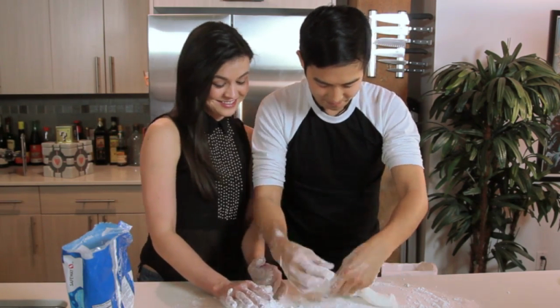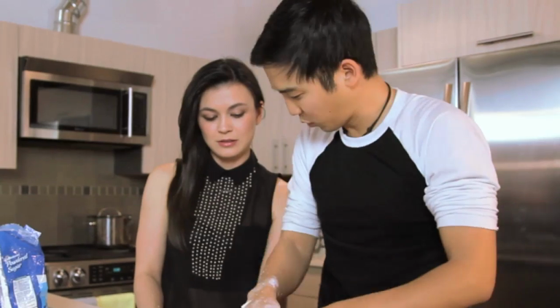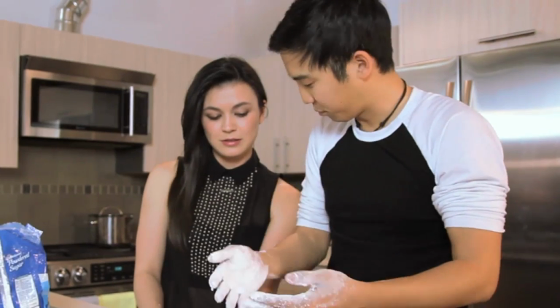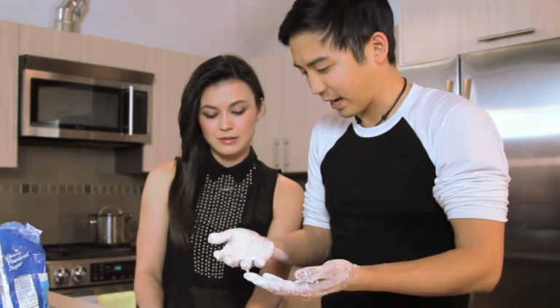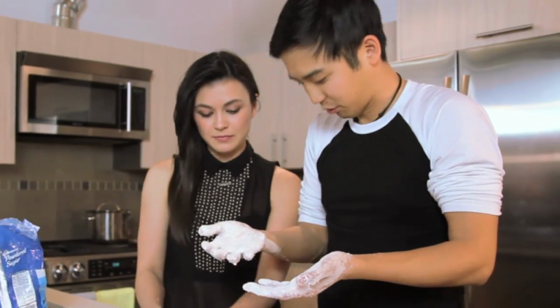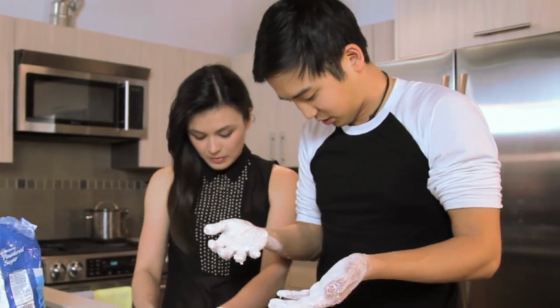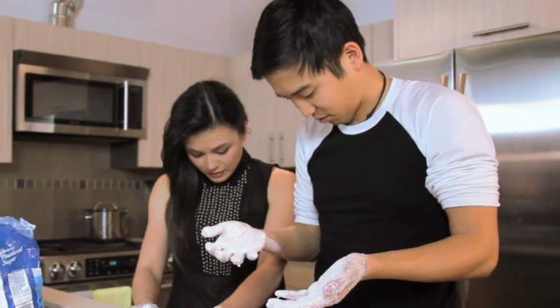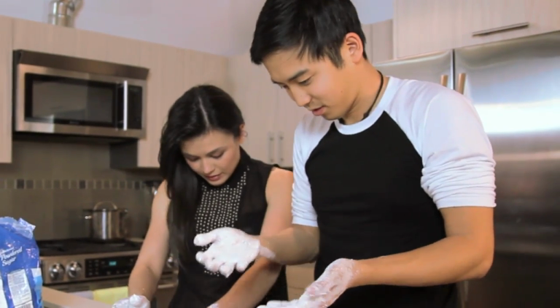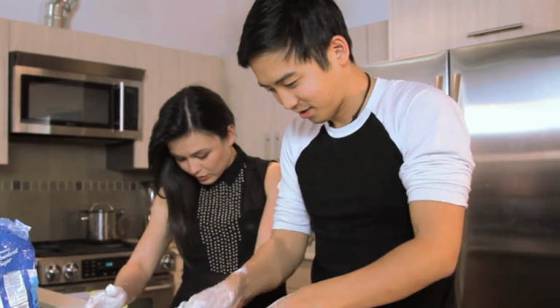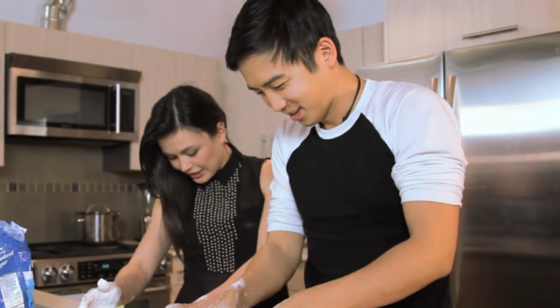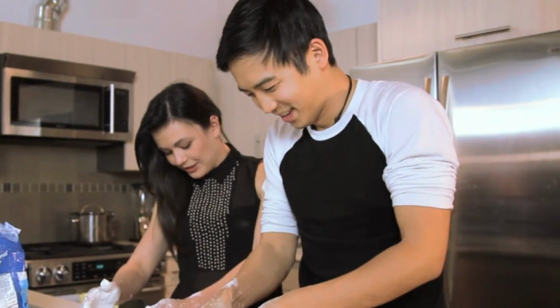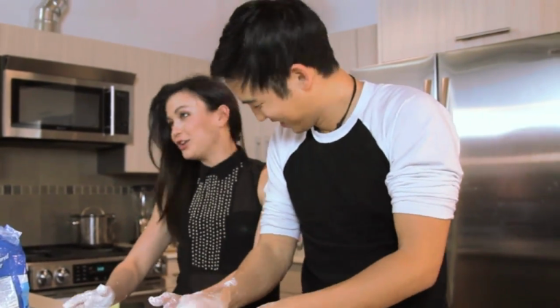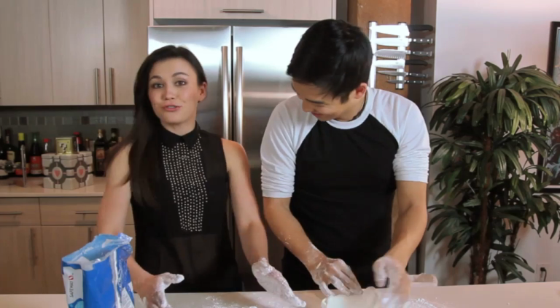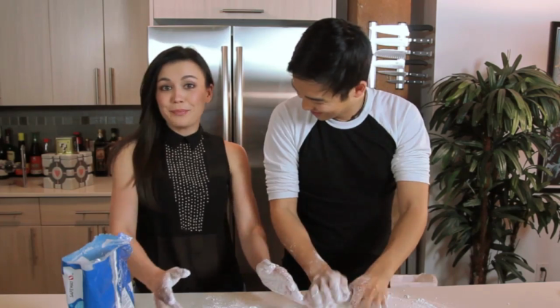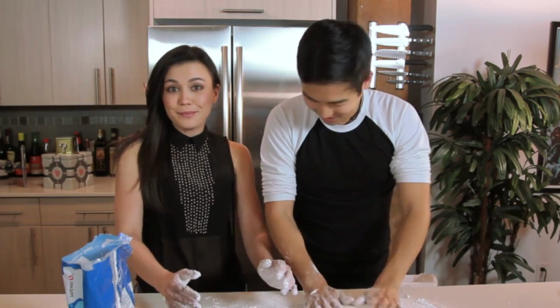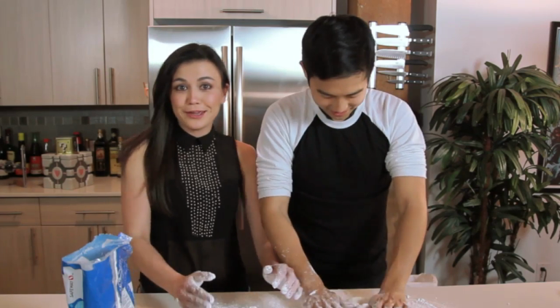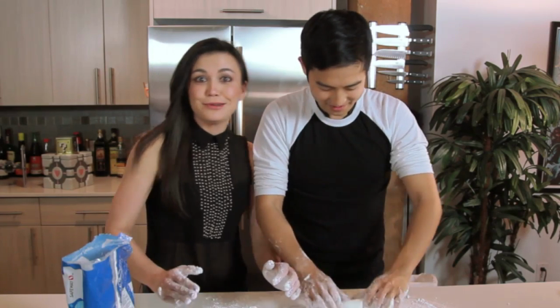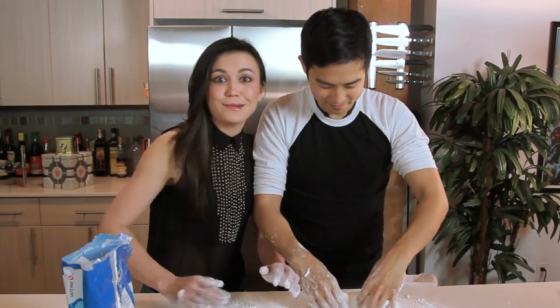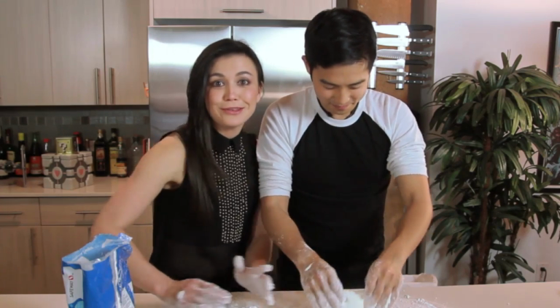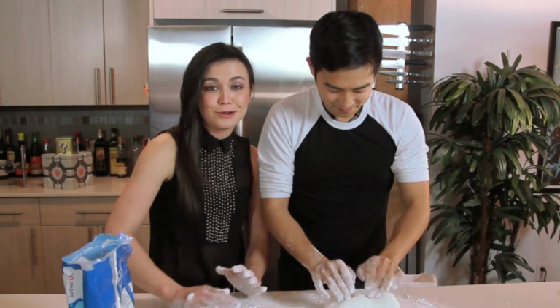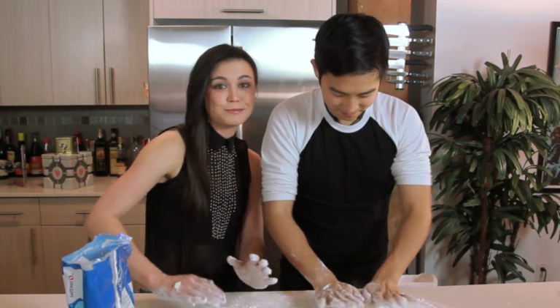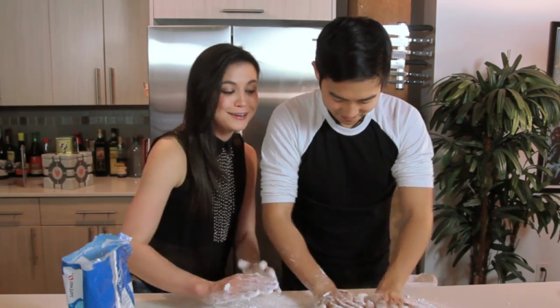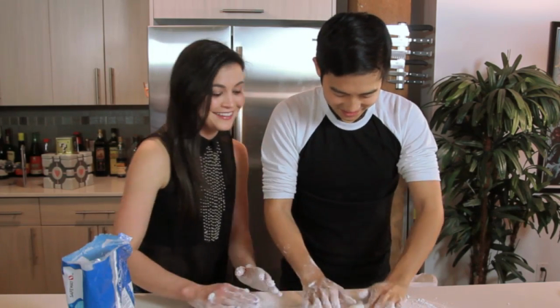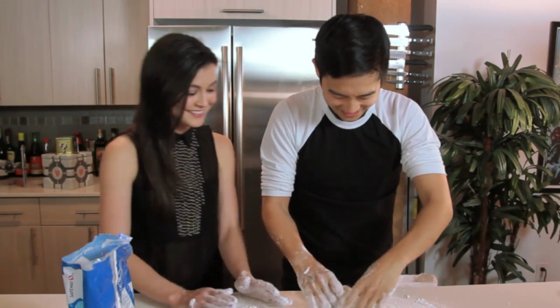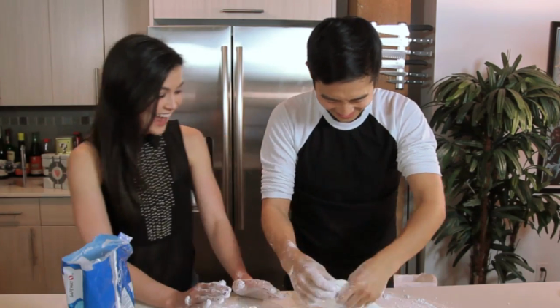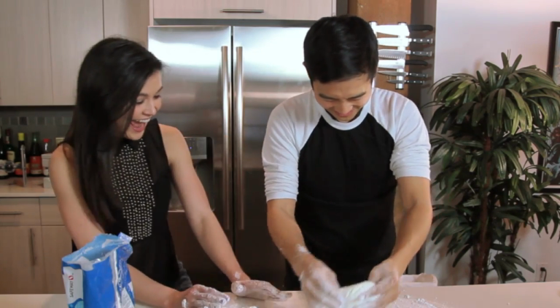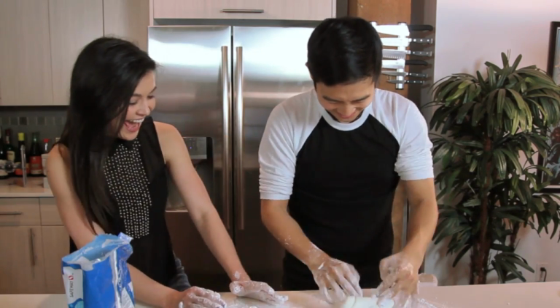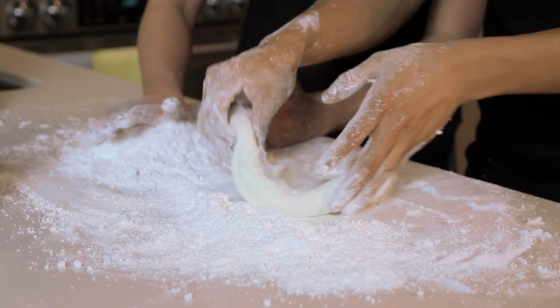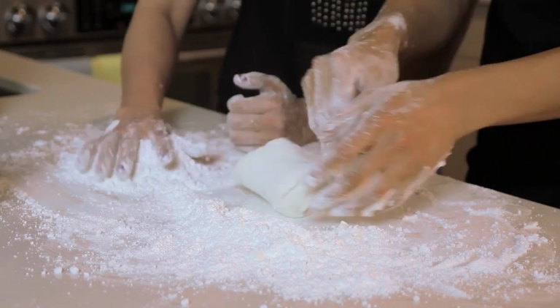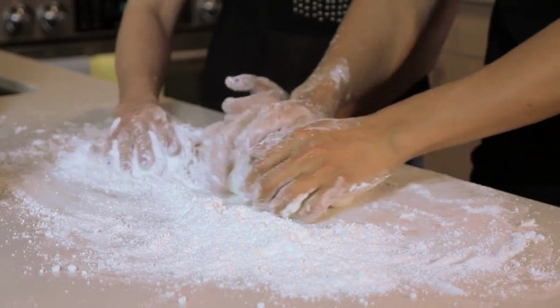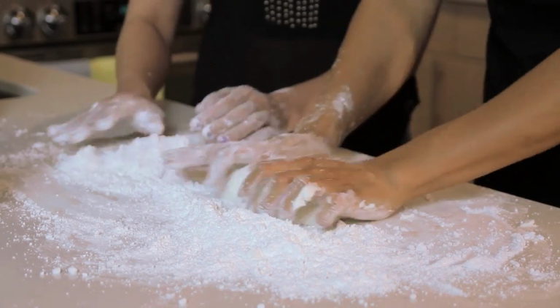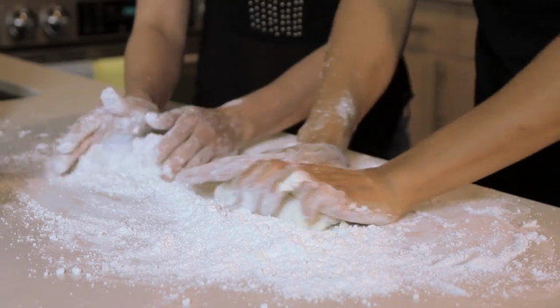Good thing we wore black clothes today, right? Look, I've got not a drop on me — I've been doing all this hard work. Lucky.